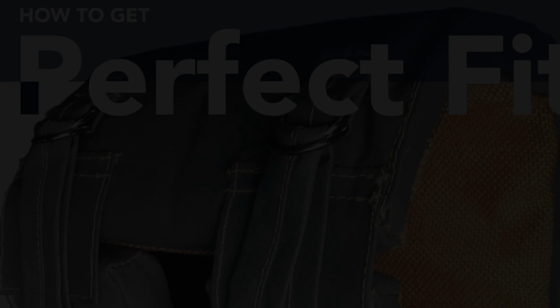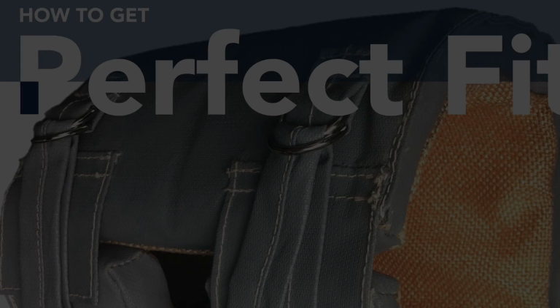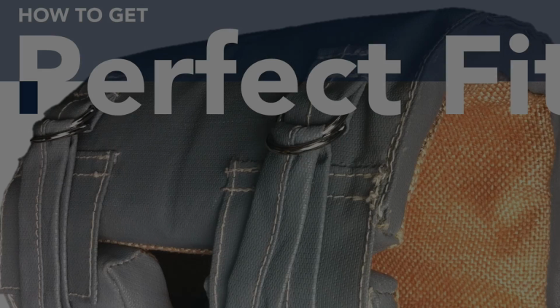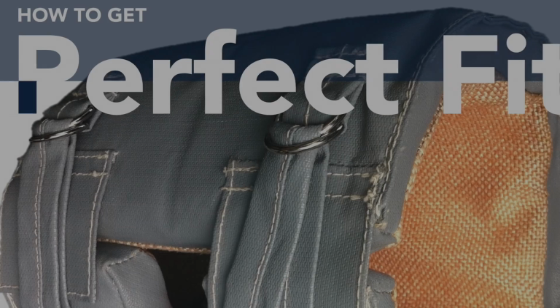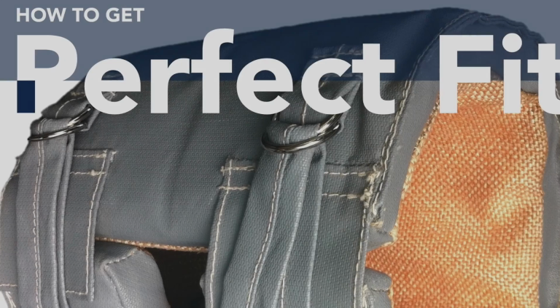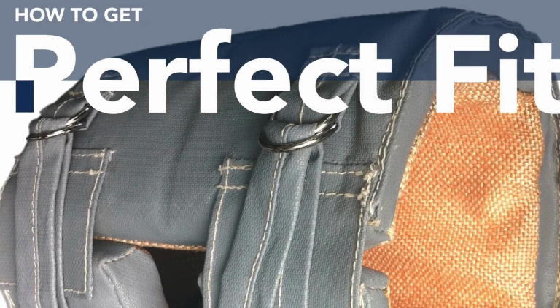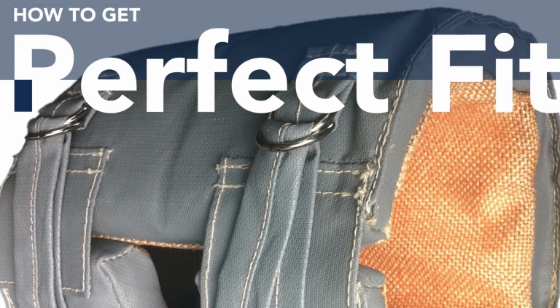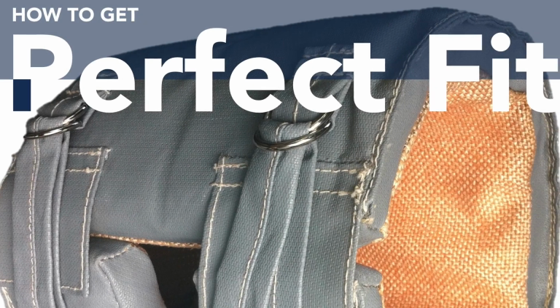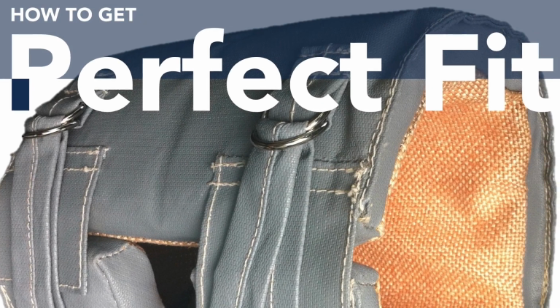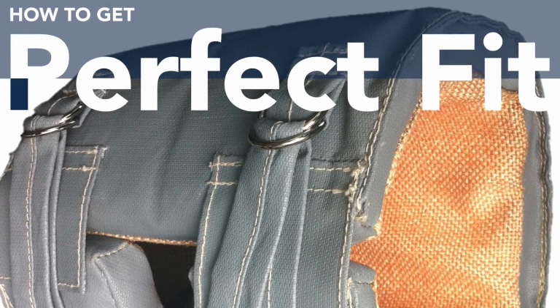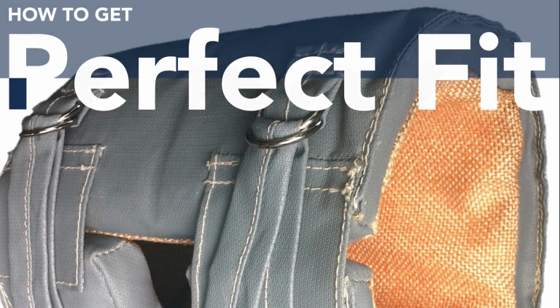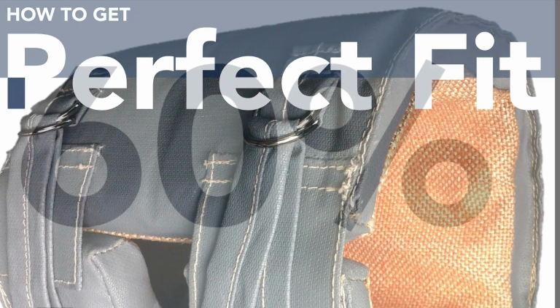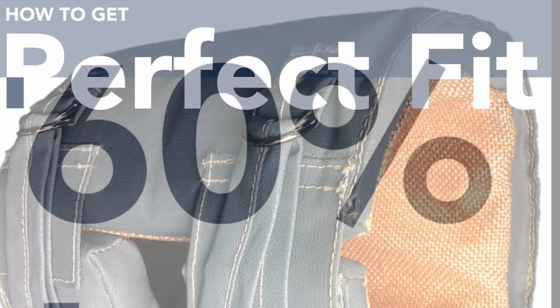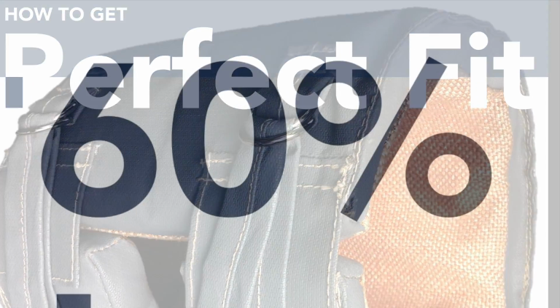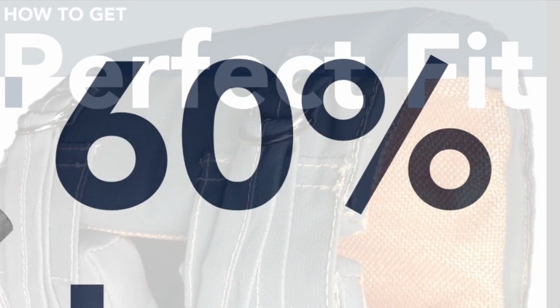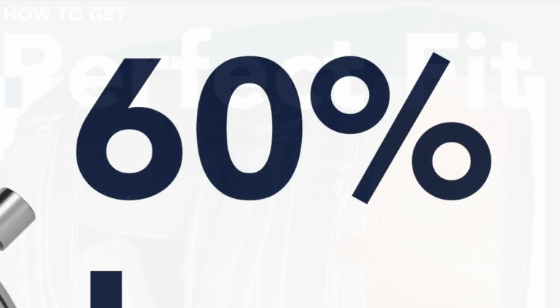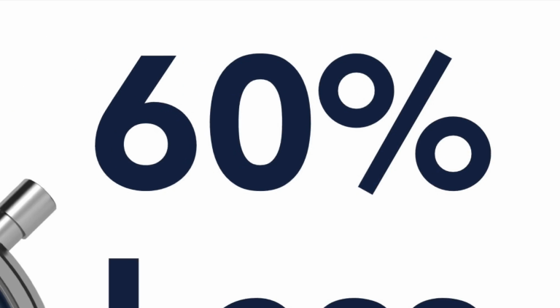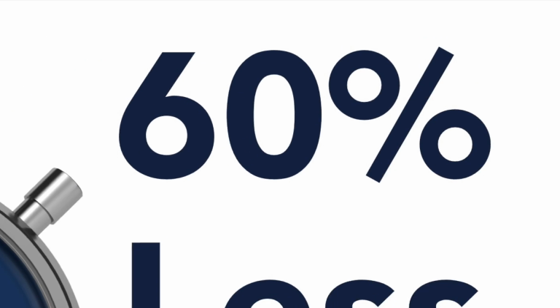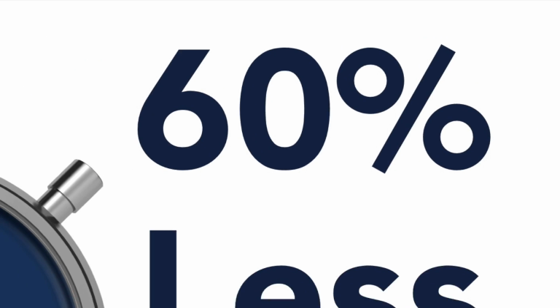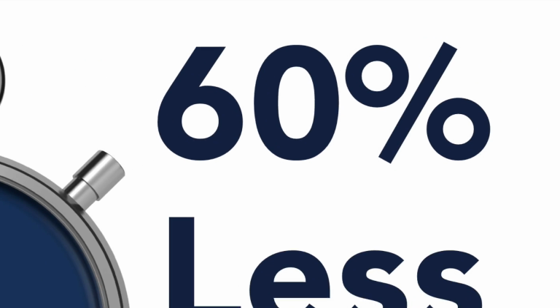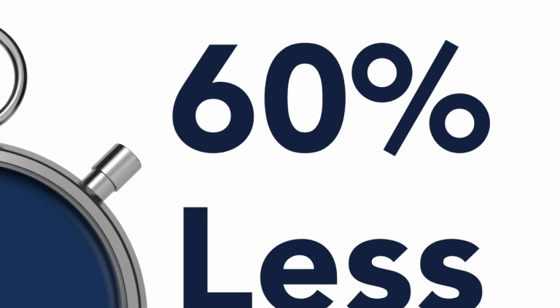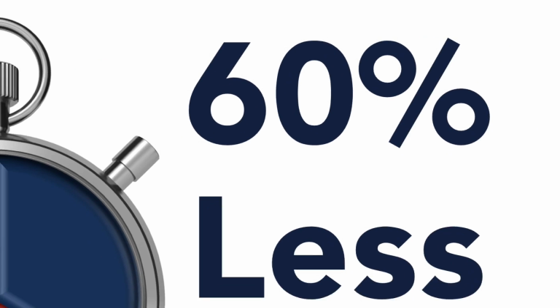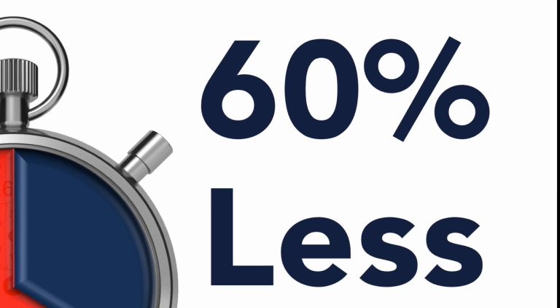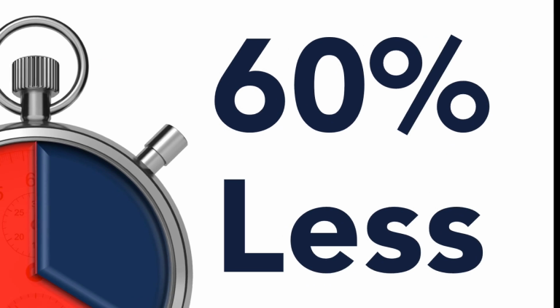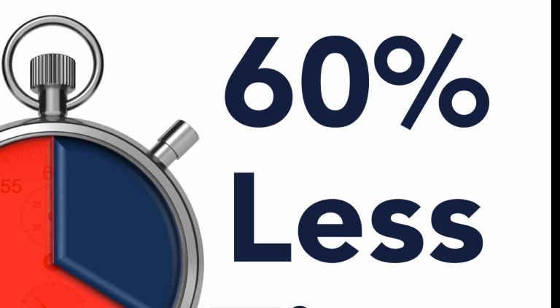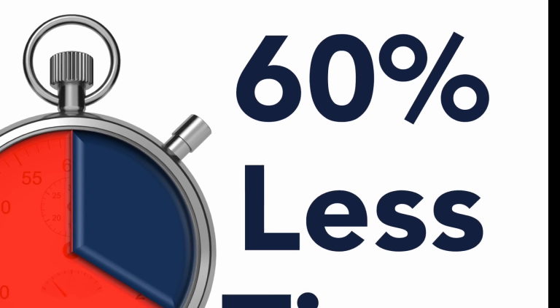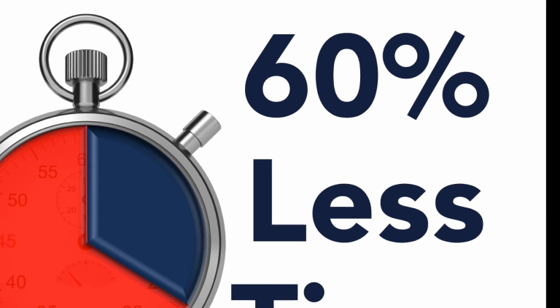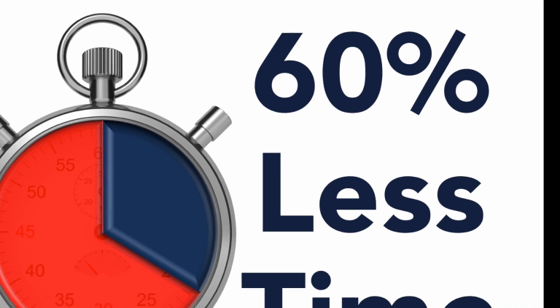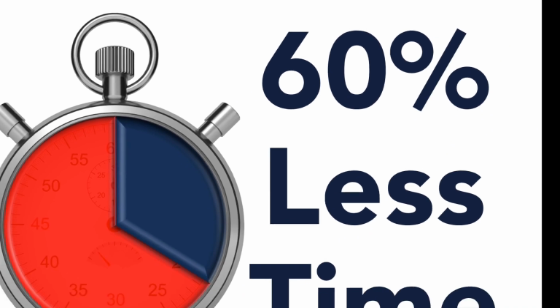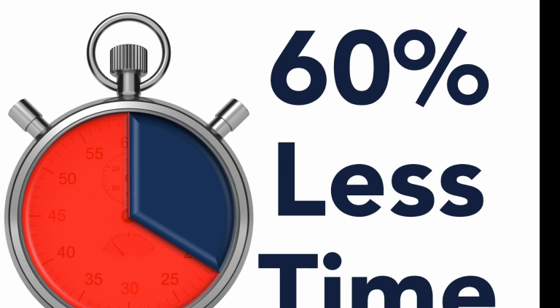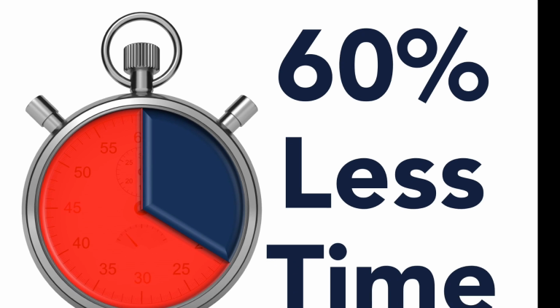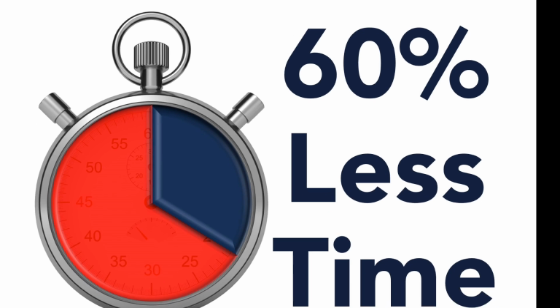How to get perfect fit in 60% less time on every insulation blanket made.